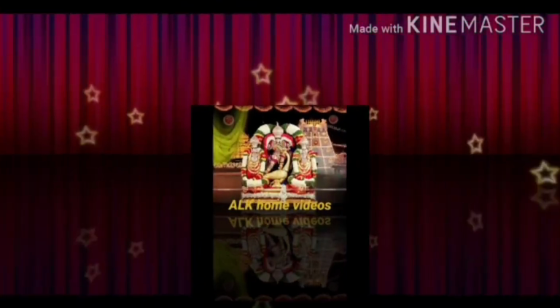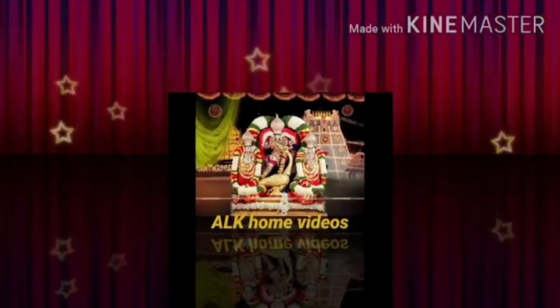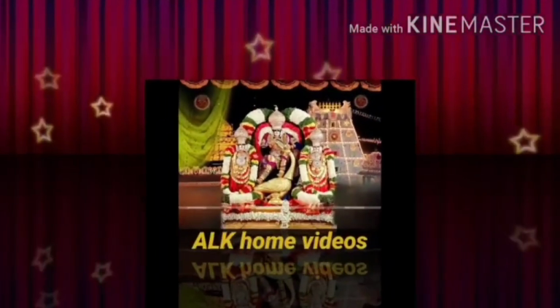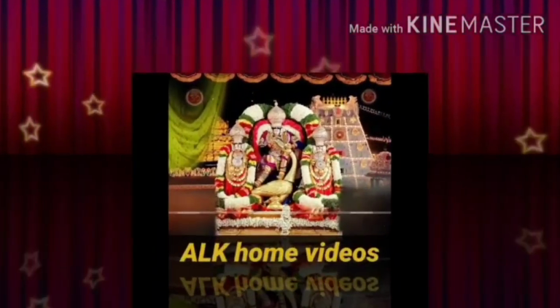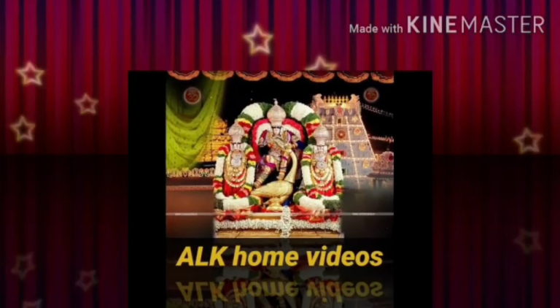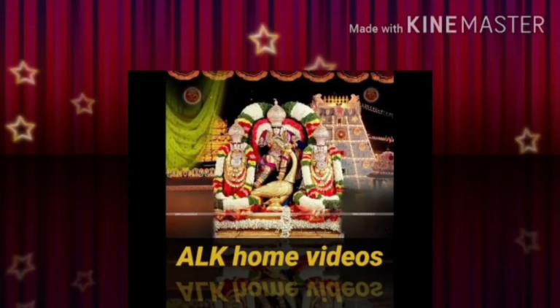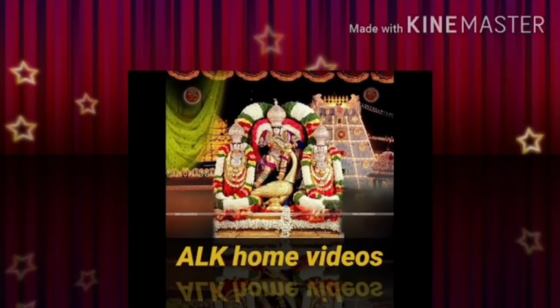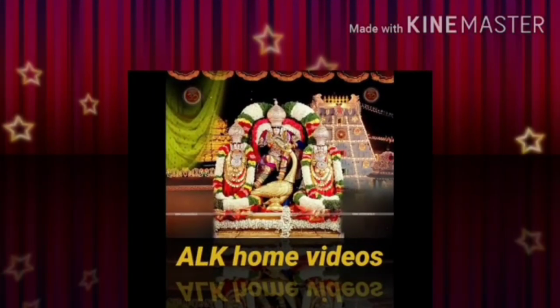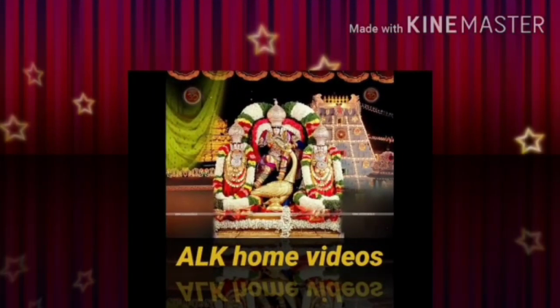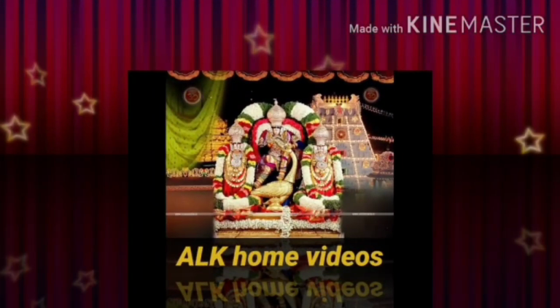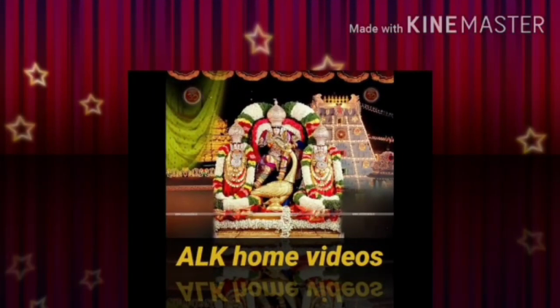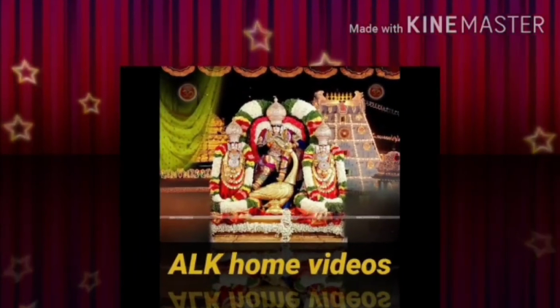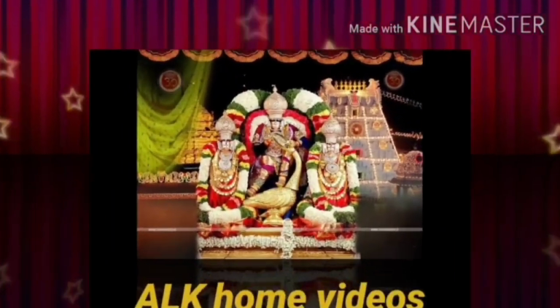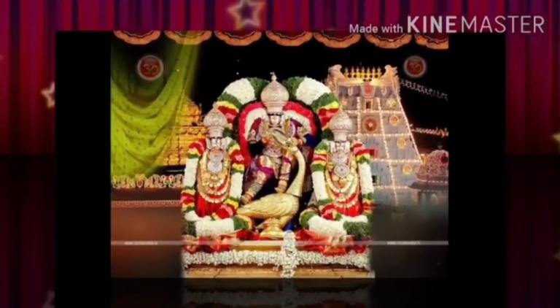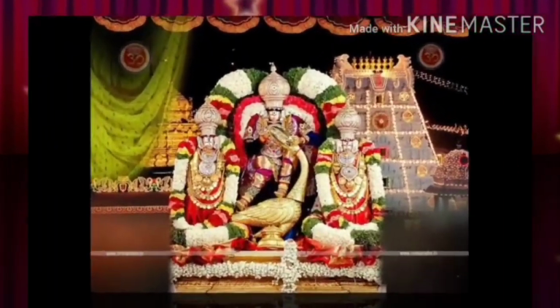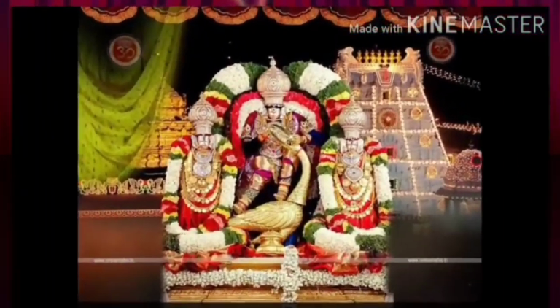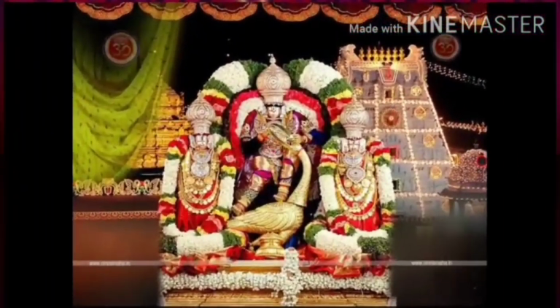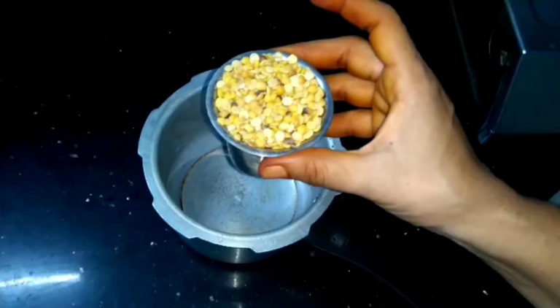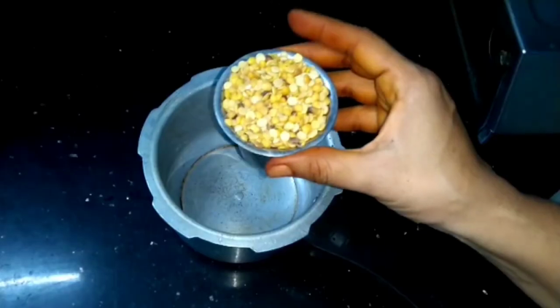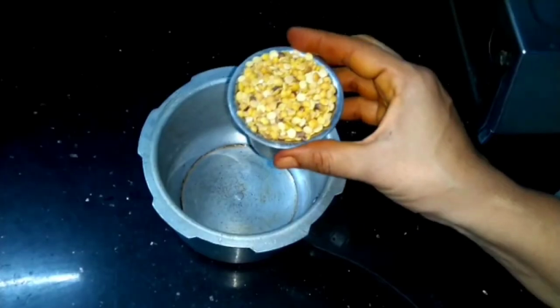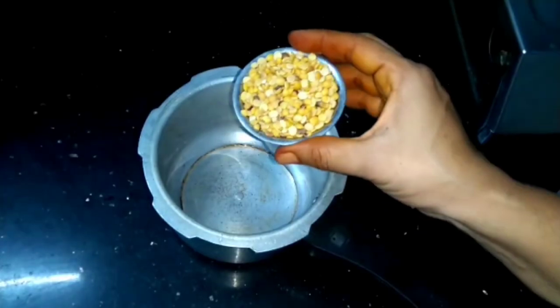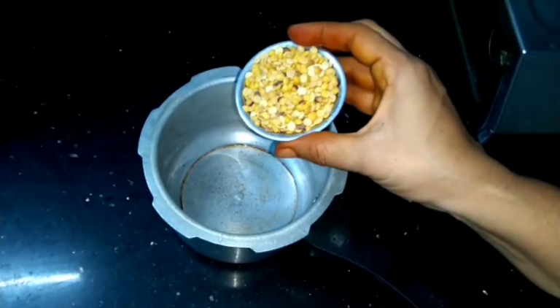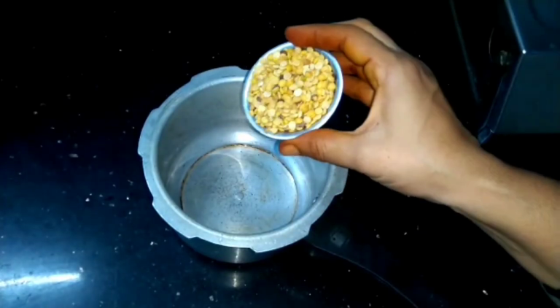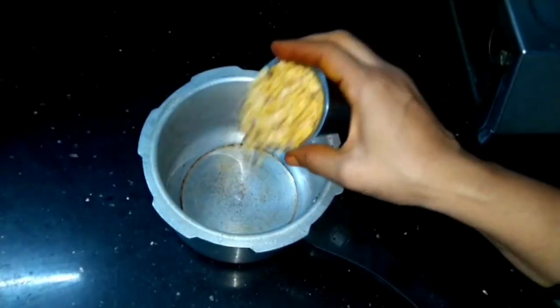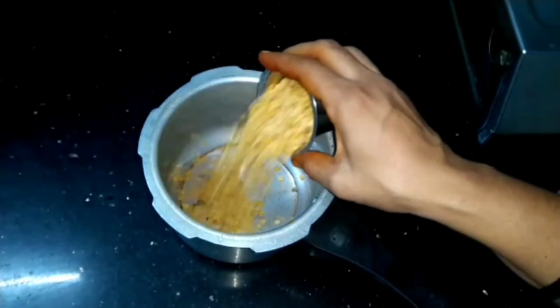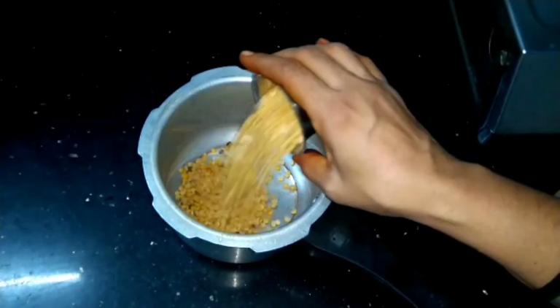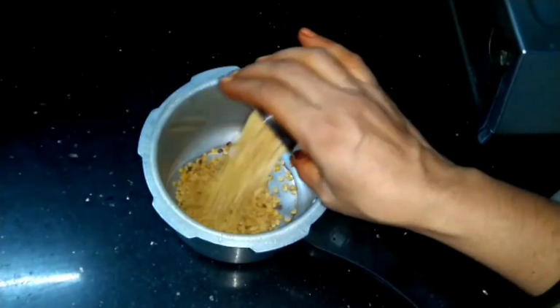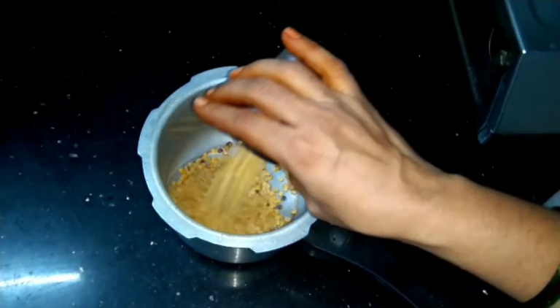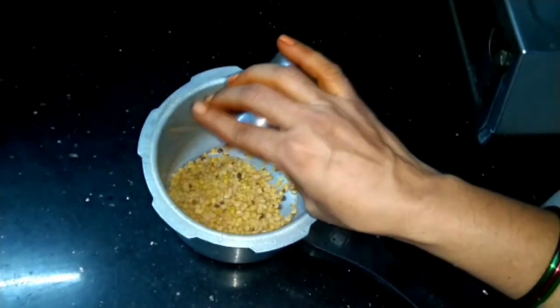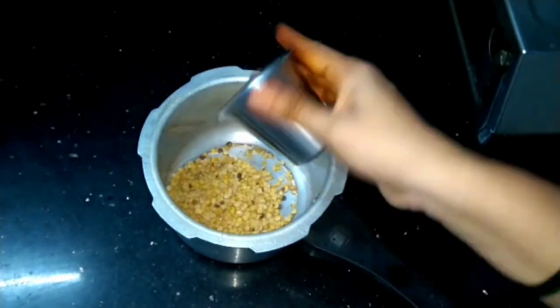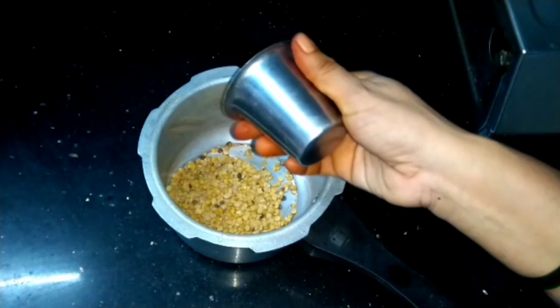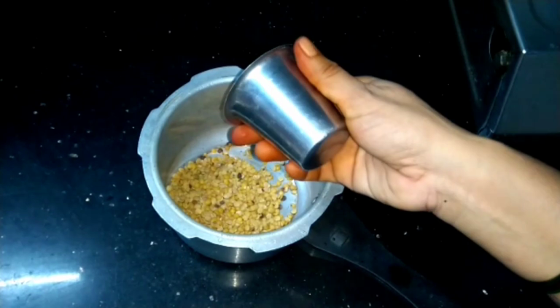Hello friends, welcome to my home videos. I'm going to test our devour tomato paste.